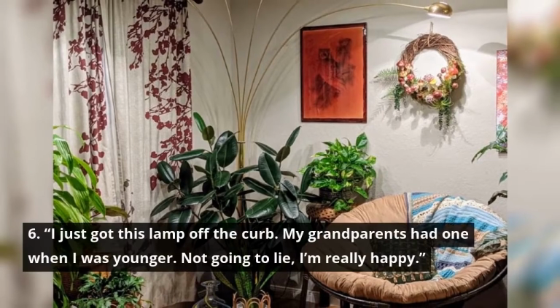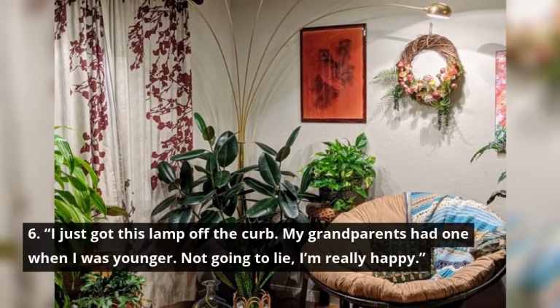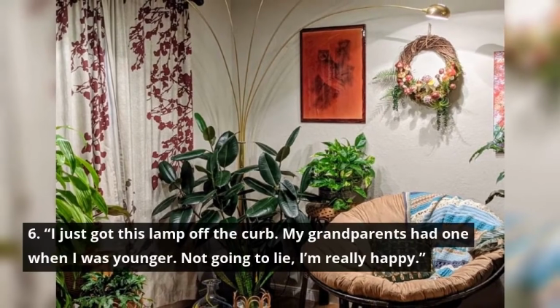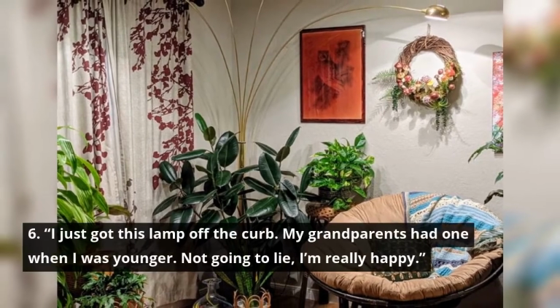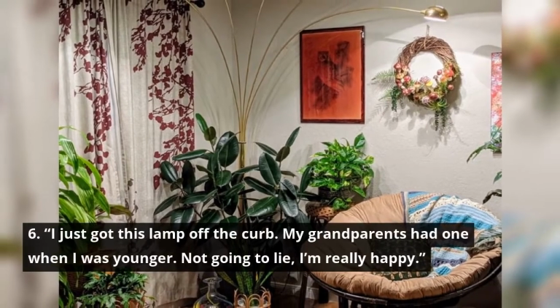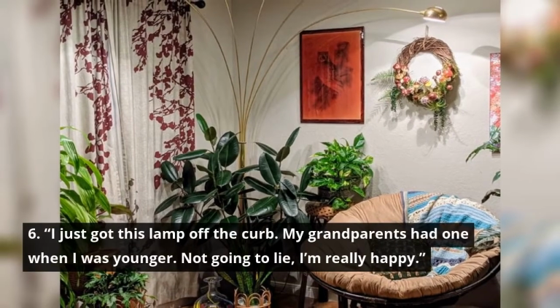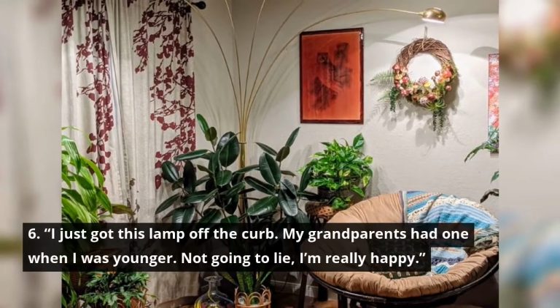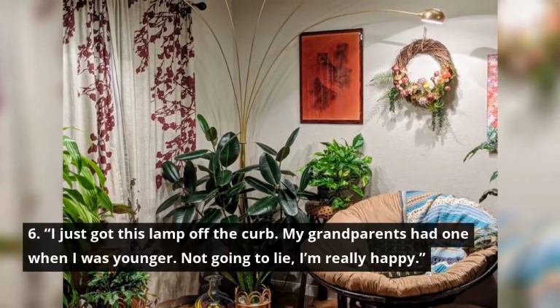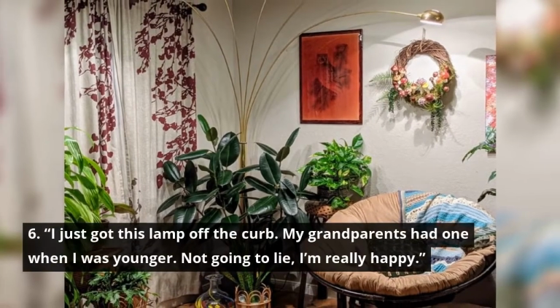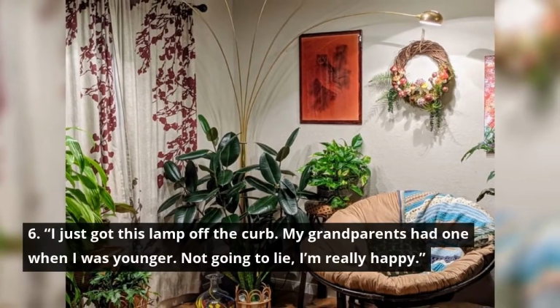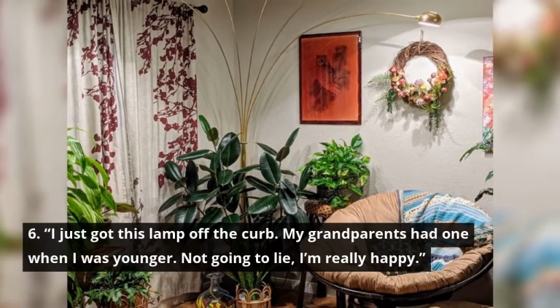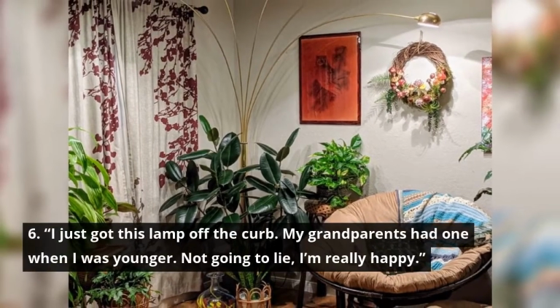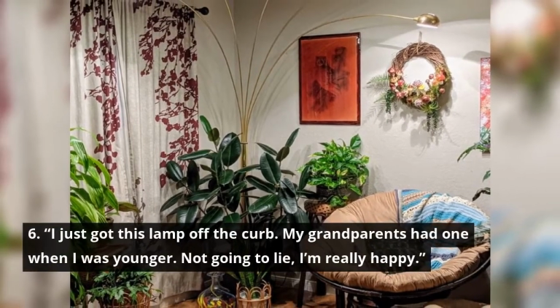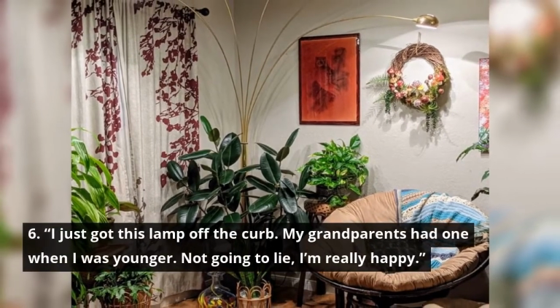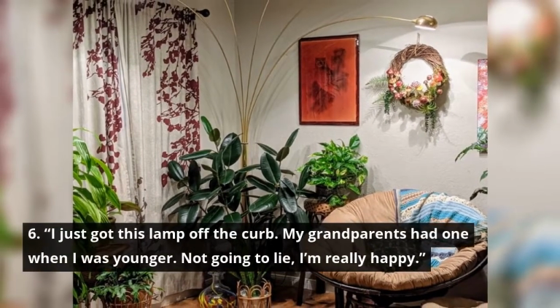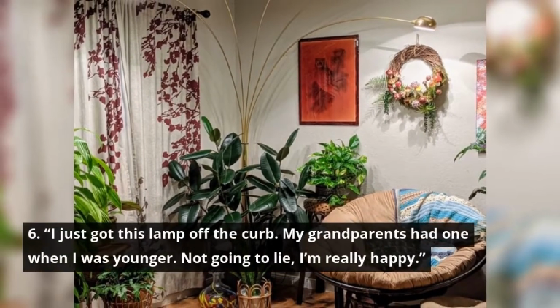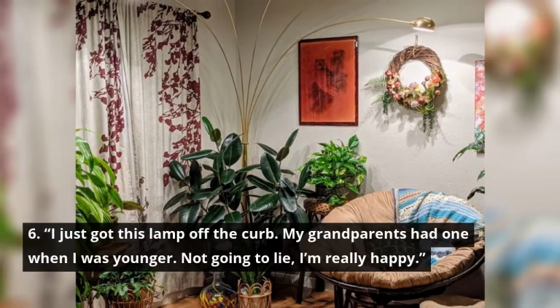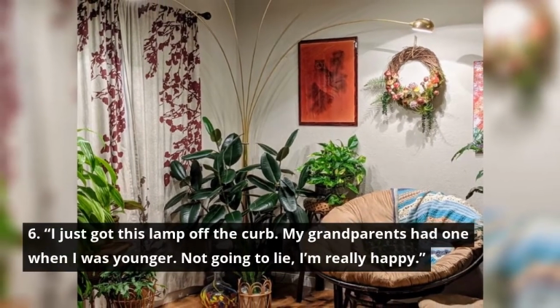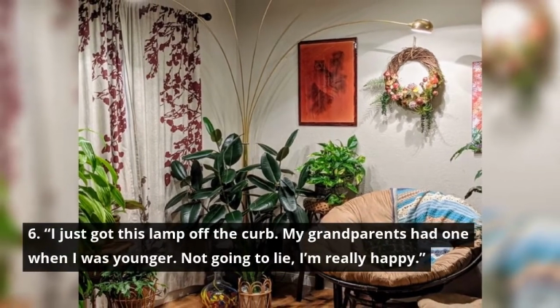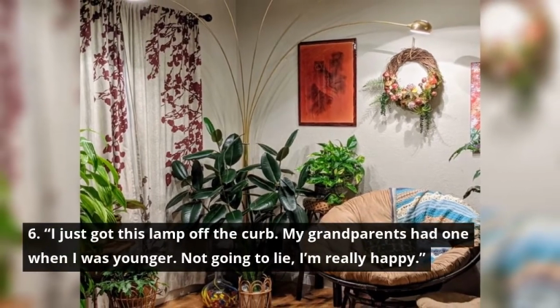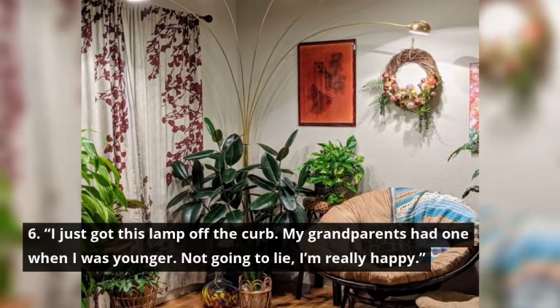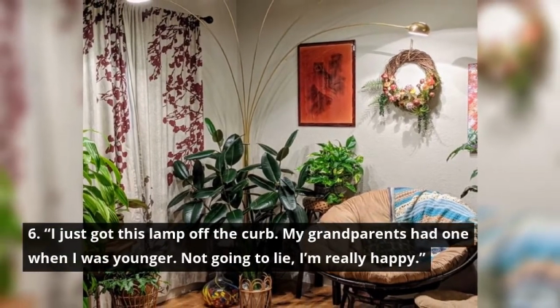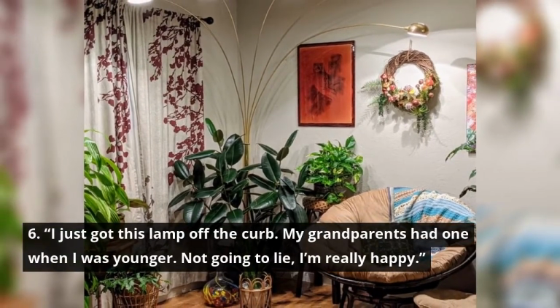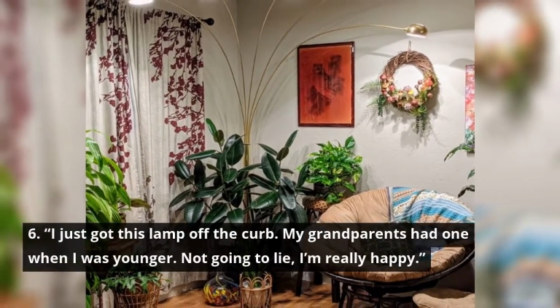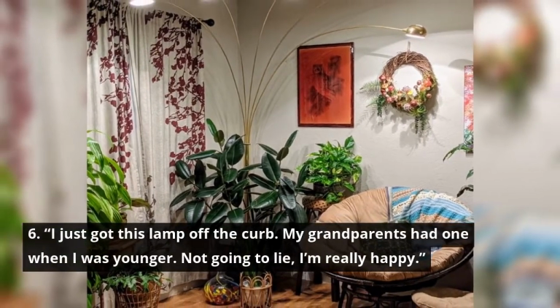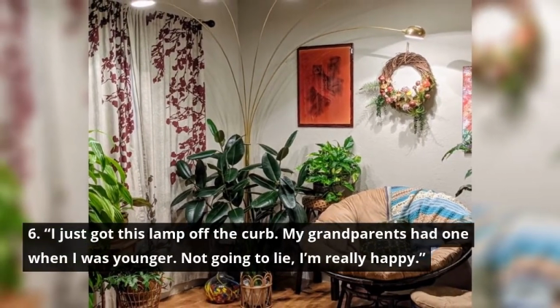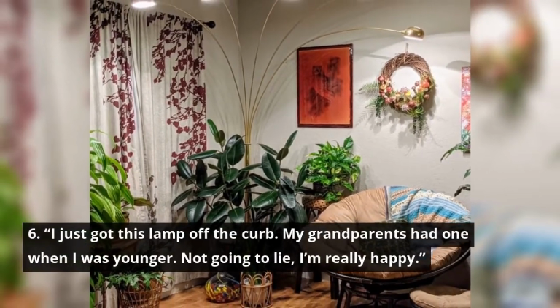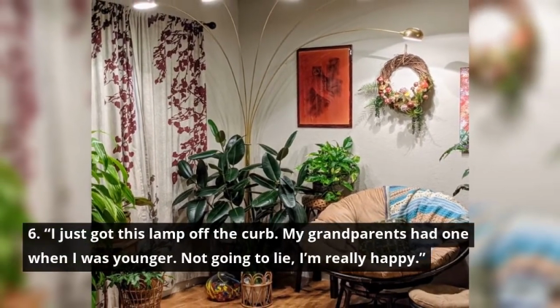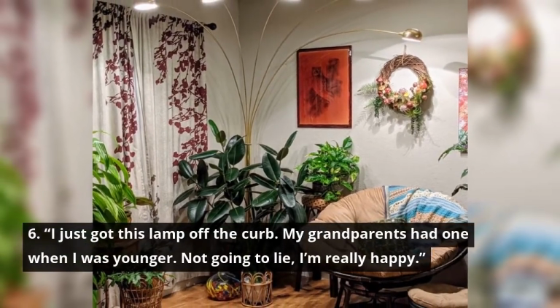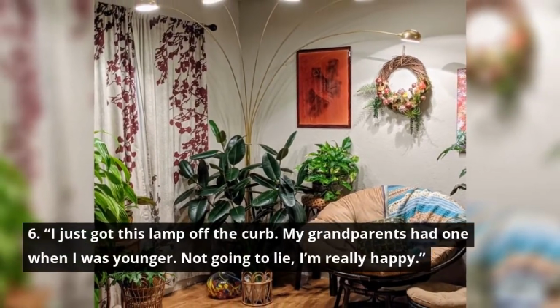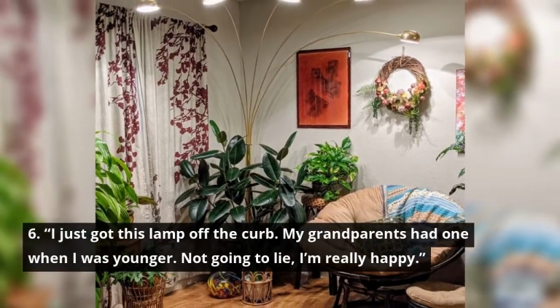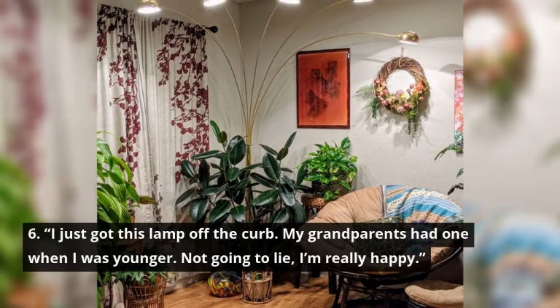I just got this lamp off the curb. My grandparents had one when I was younger. Not going to lie, I'm really happy.